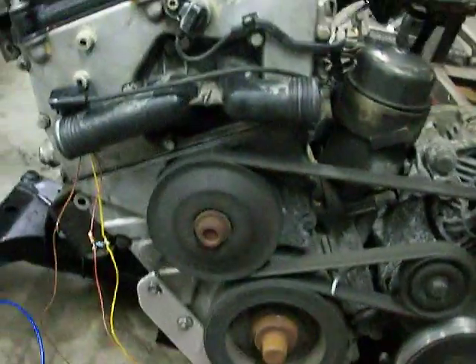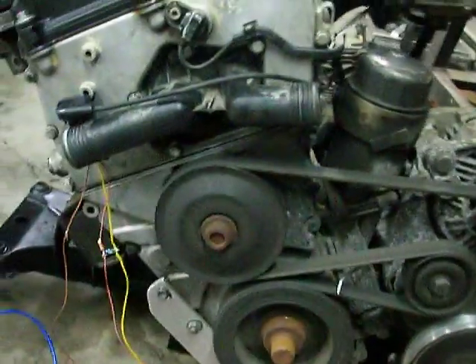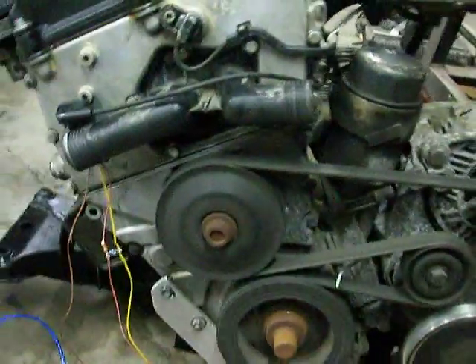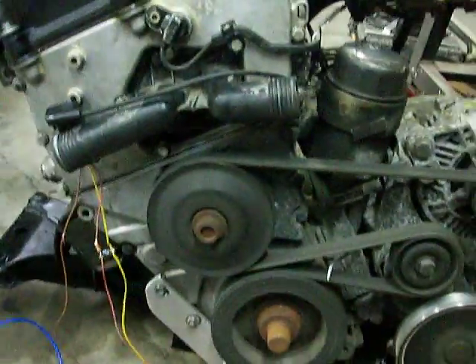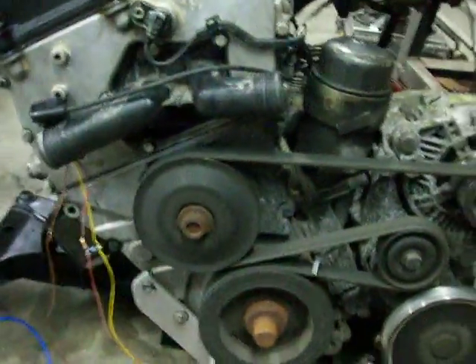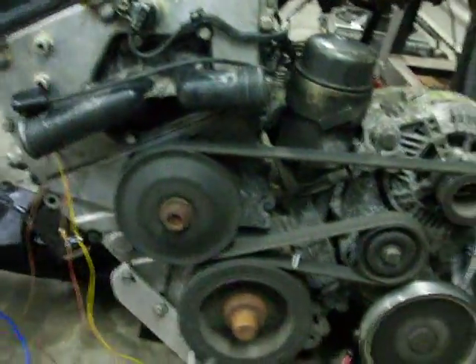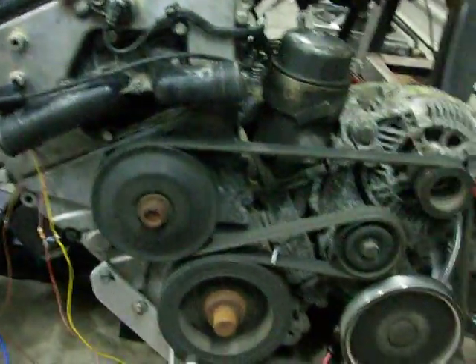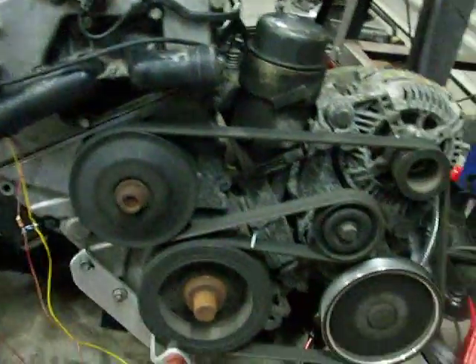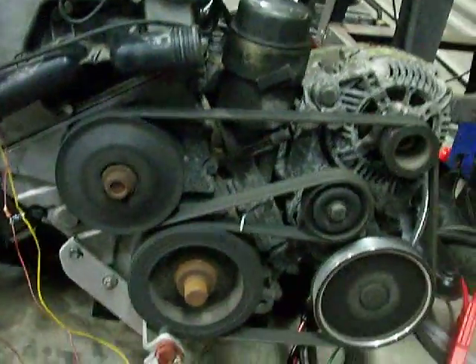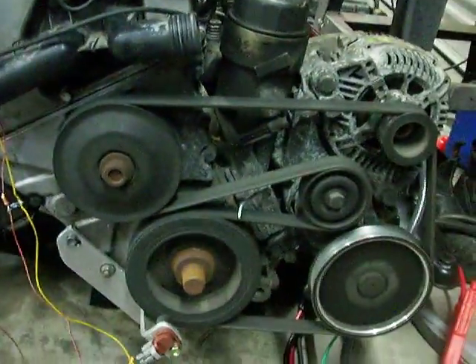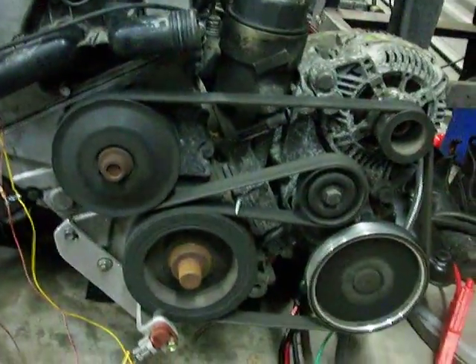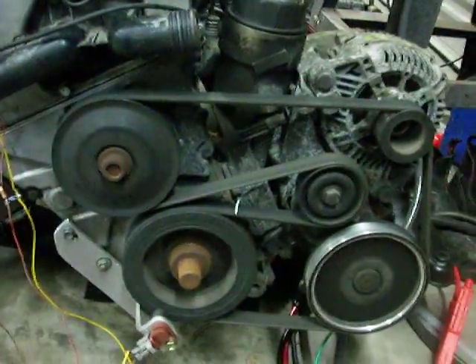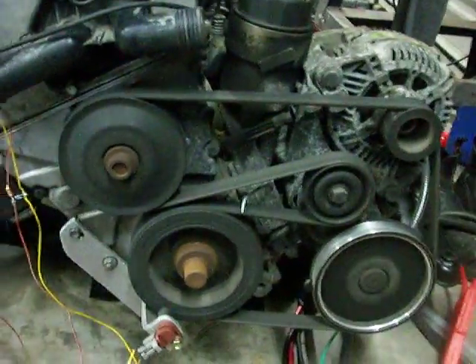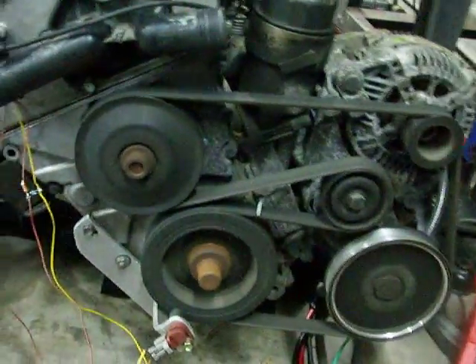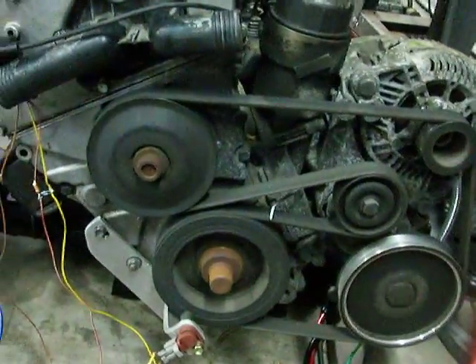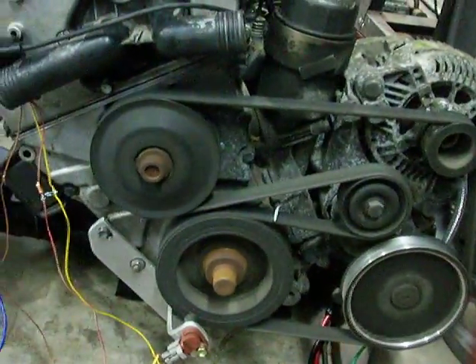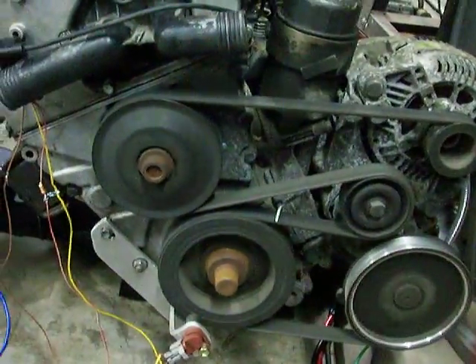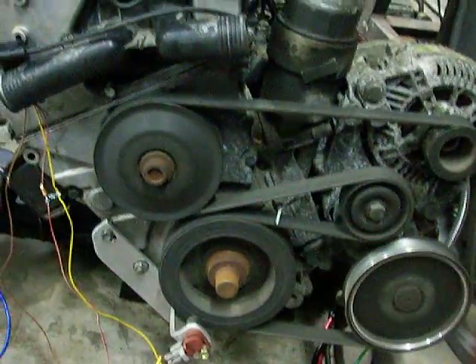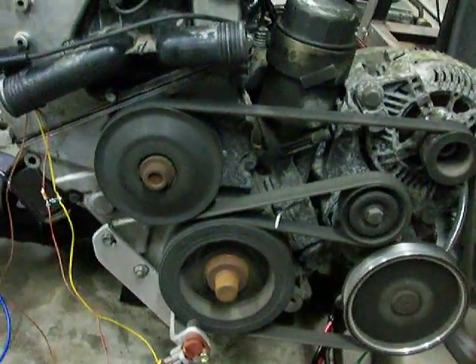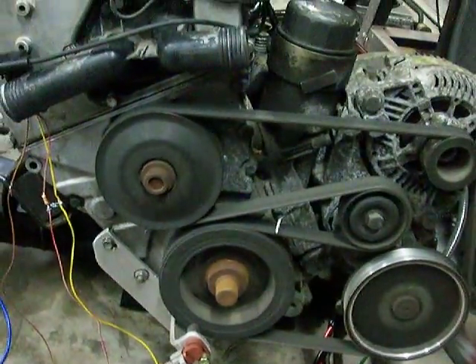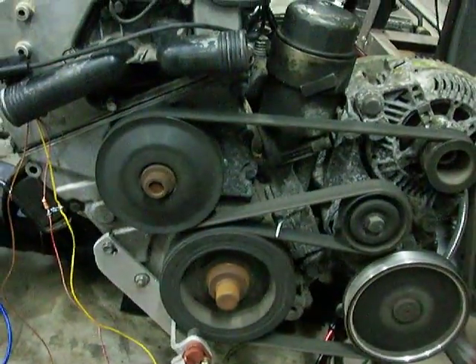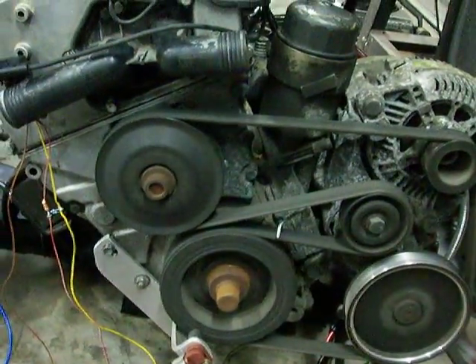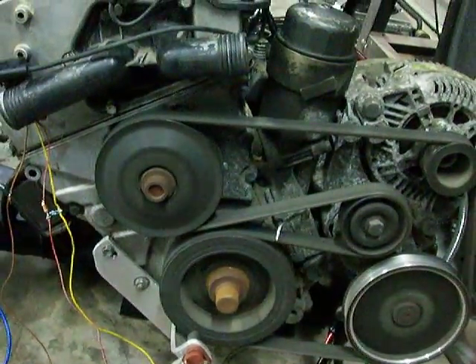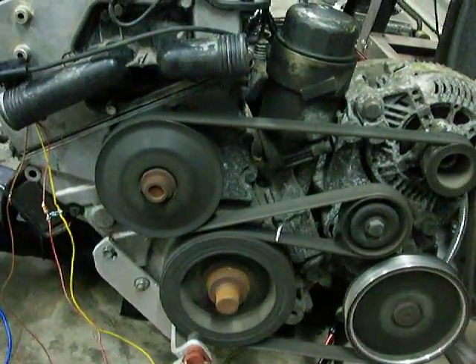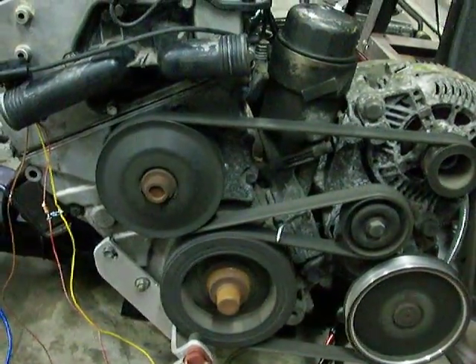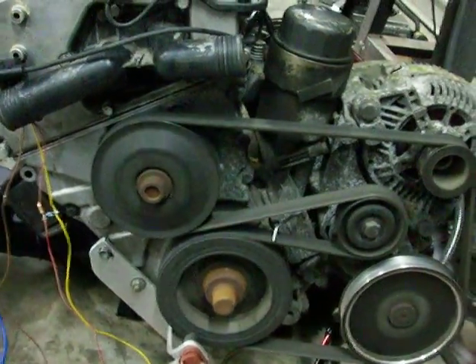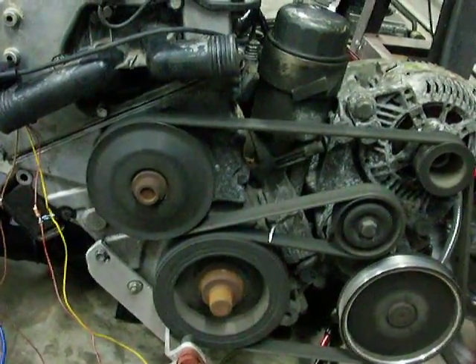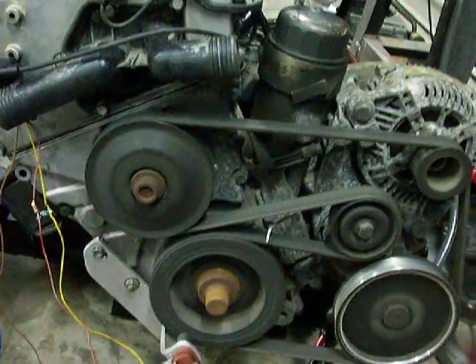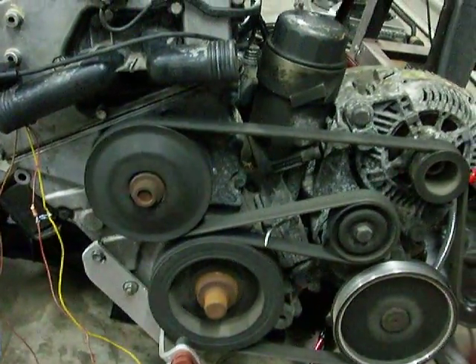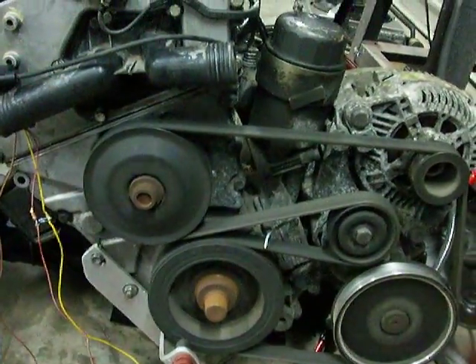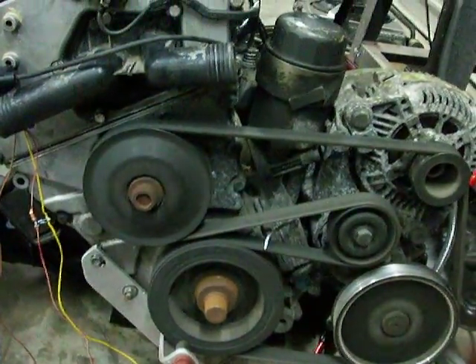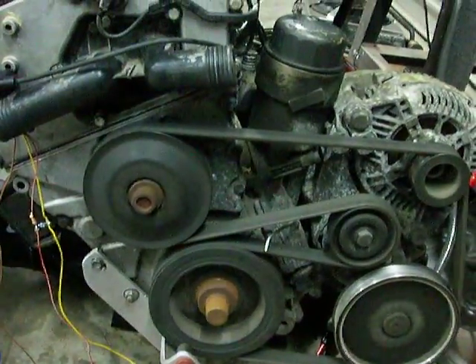And we have a running engine. And it works!